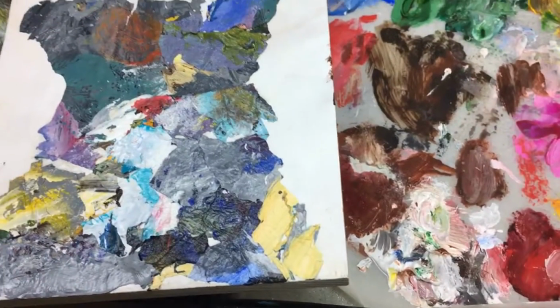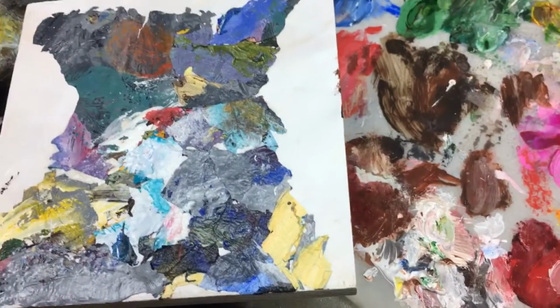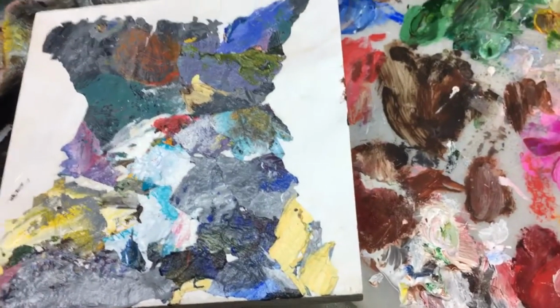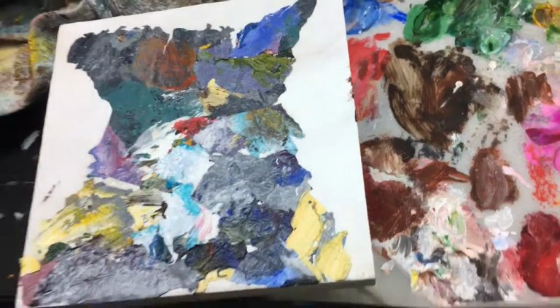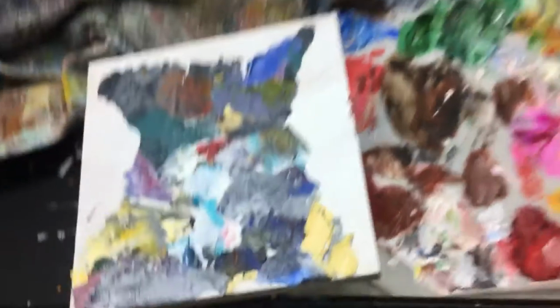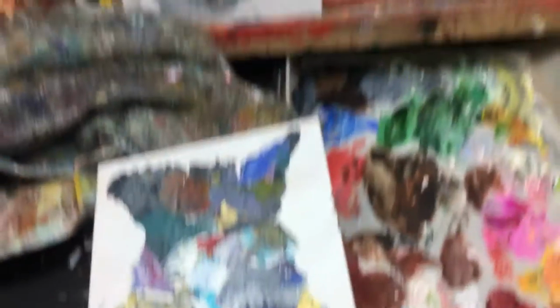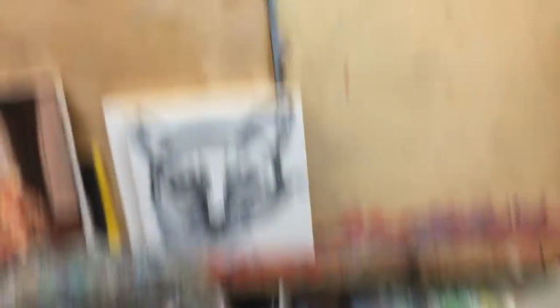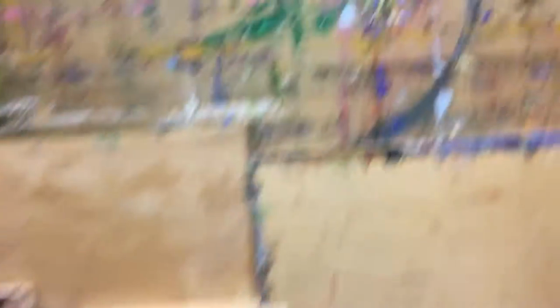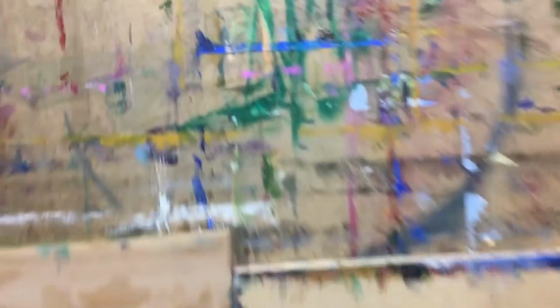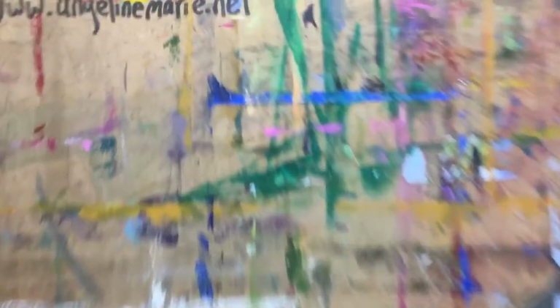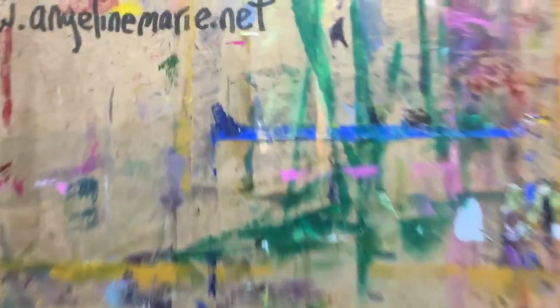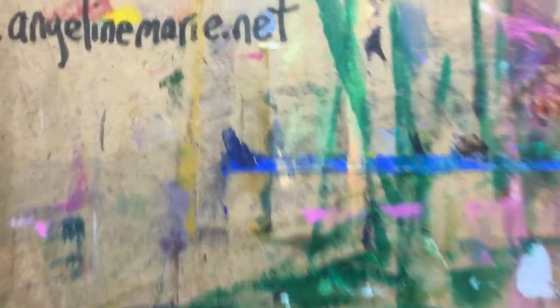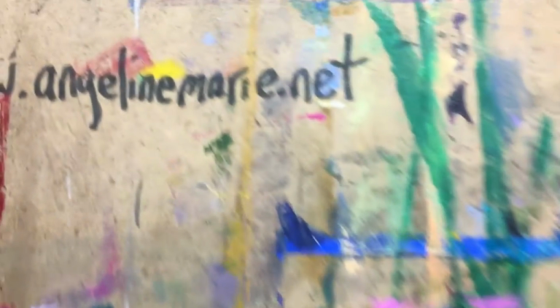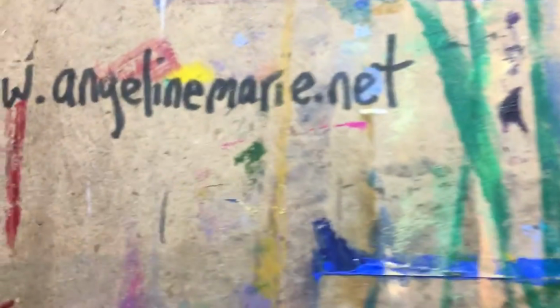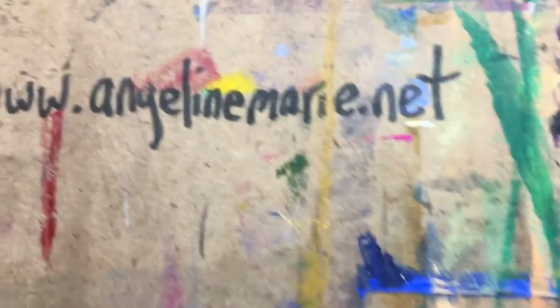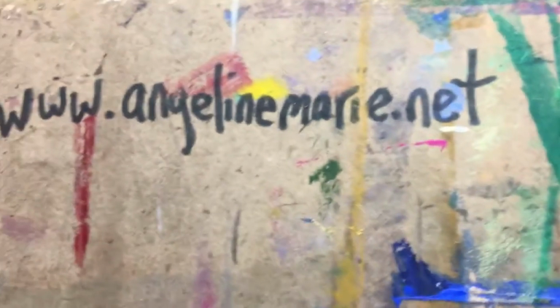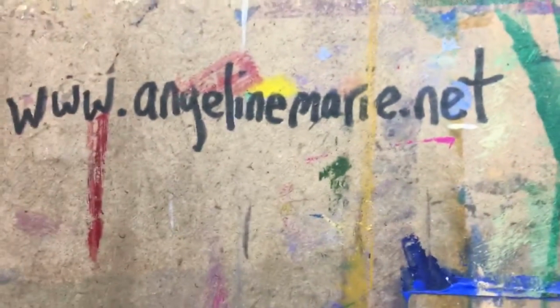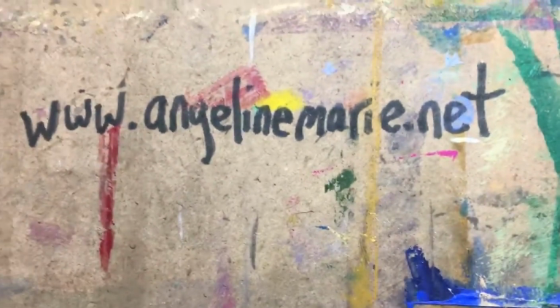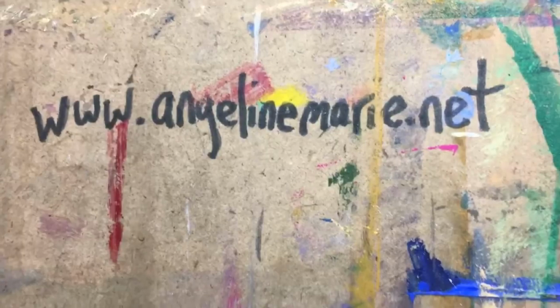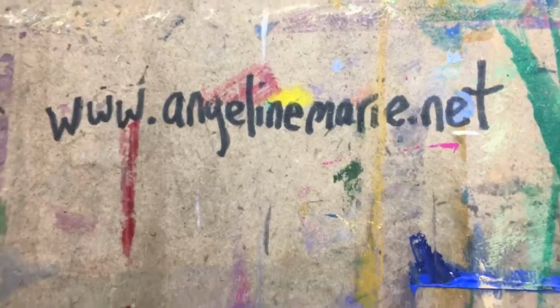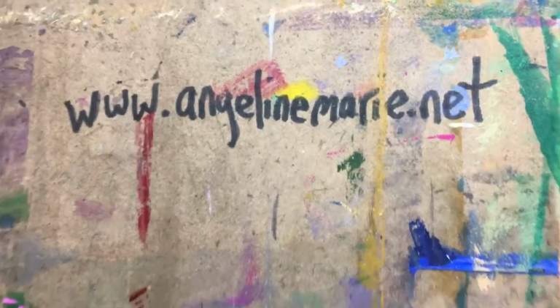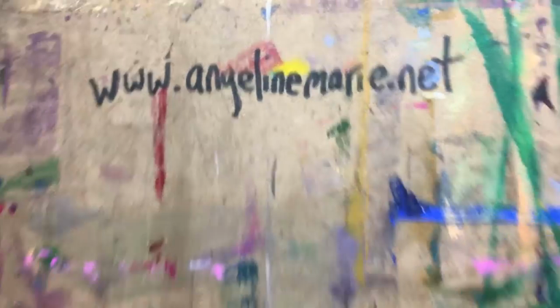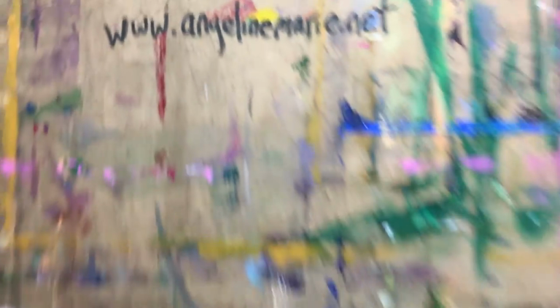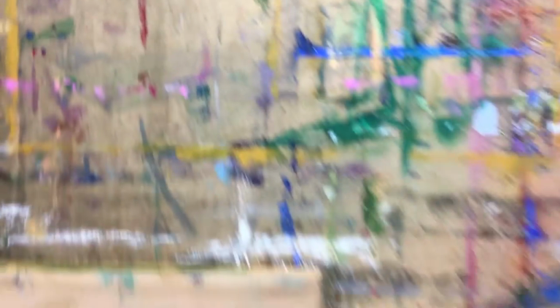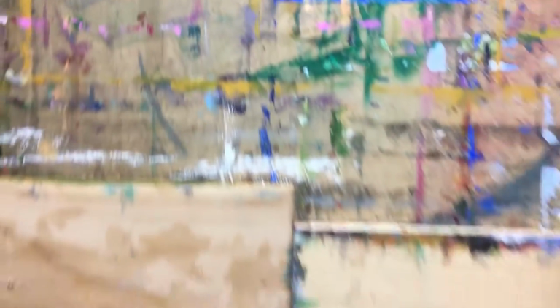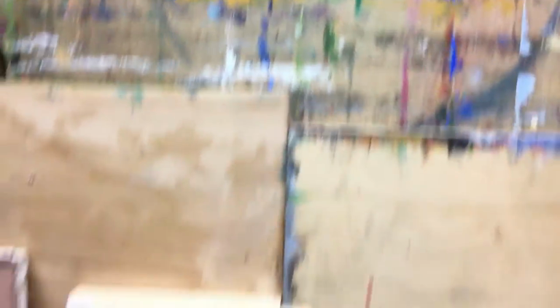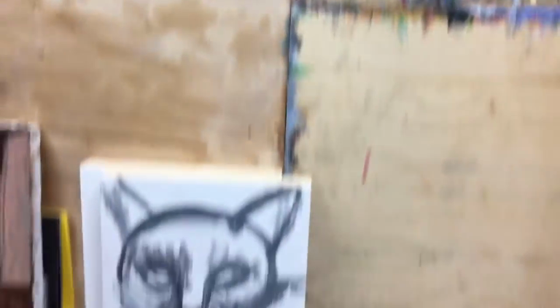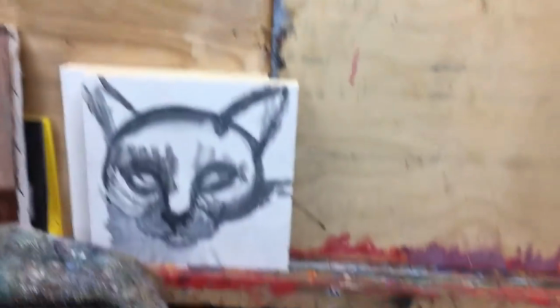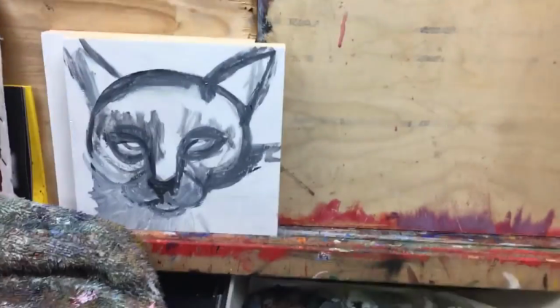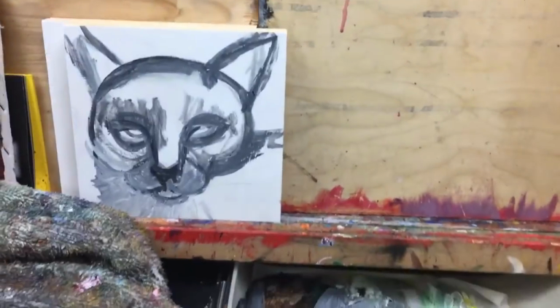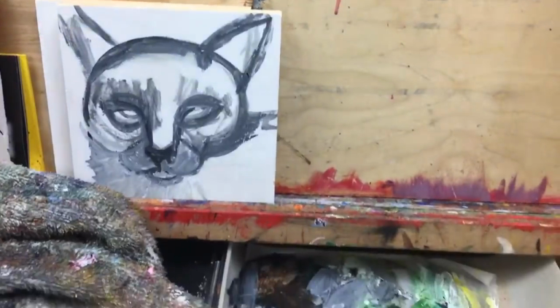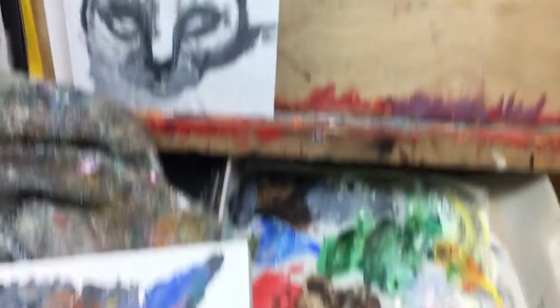Hi, I'm Angeline from AngelineMarie.net. I would love it if you'd hop over and see the rest of my little cat paintings.